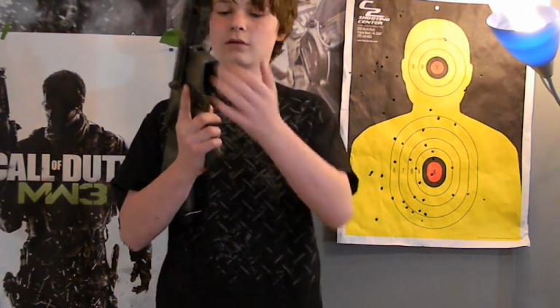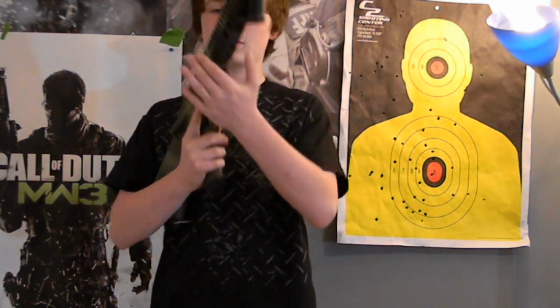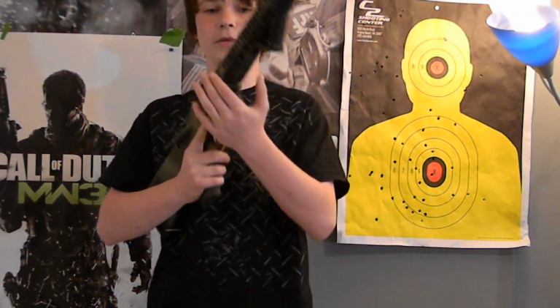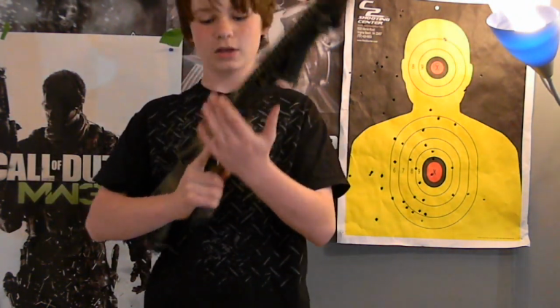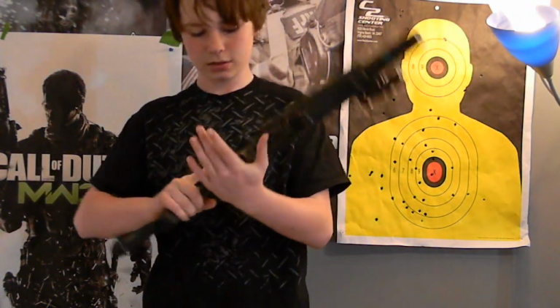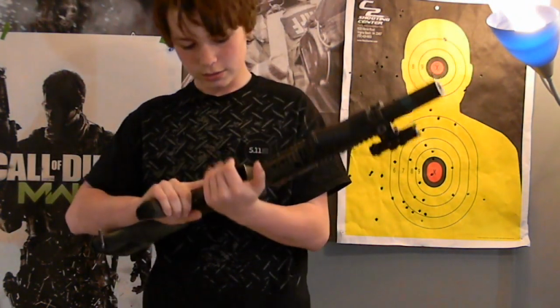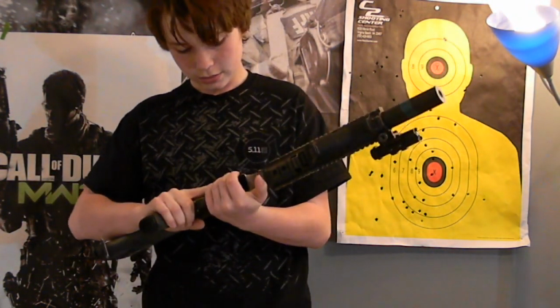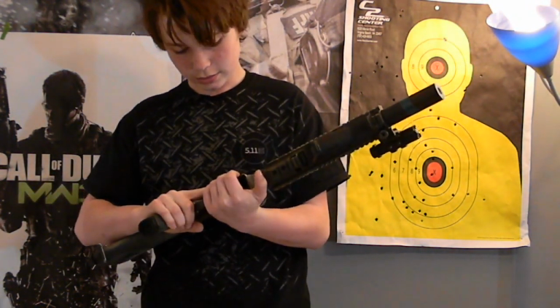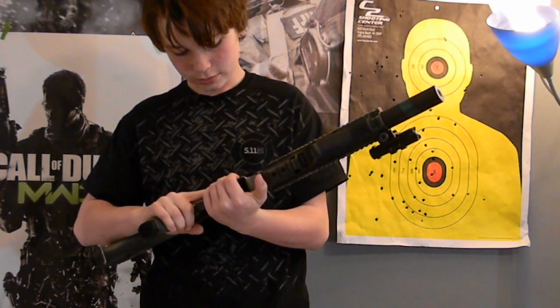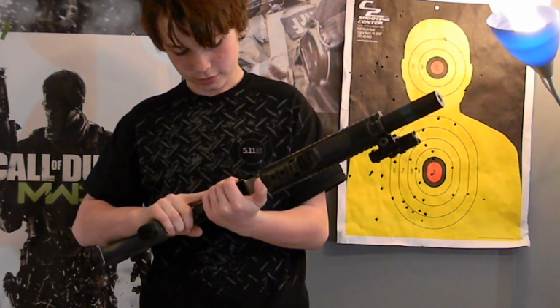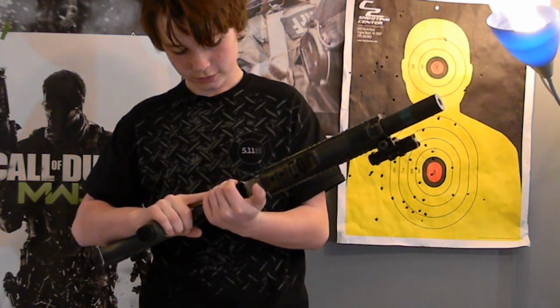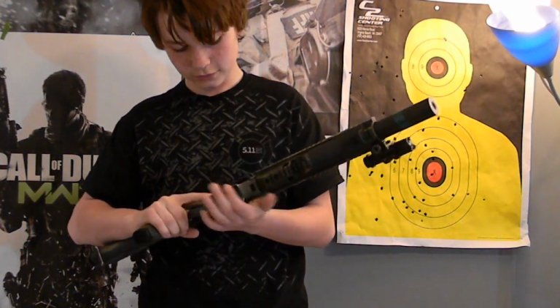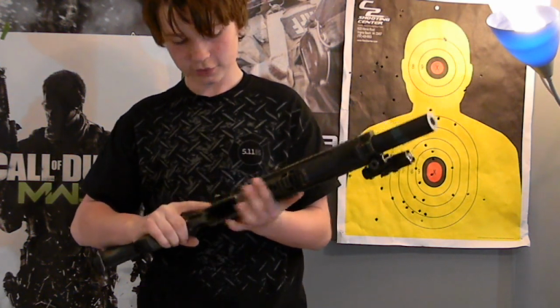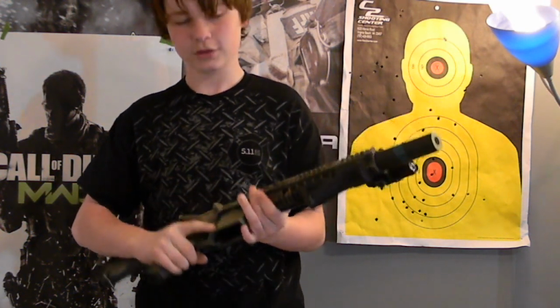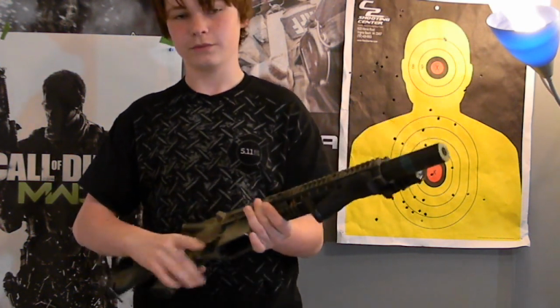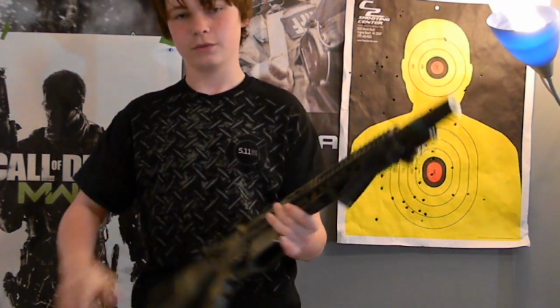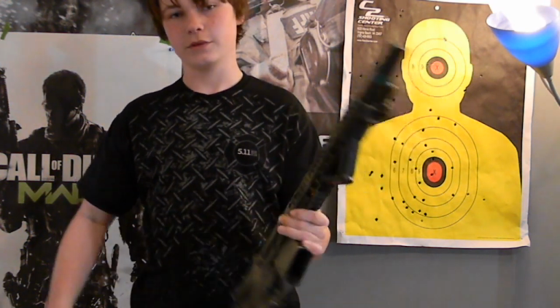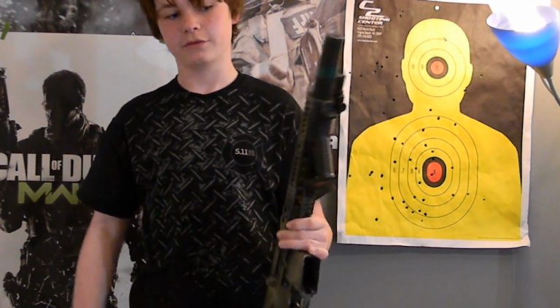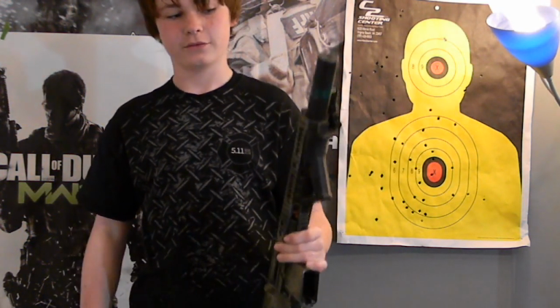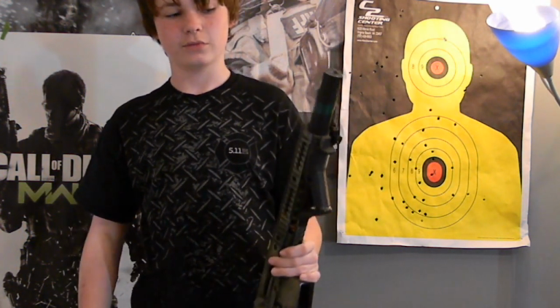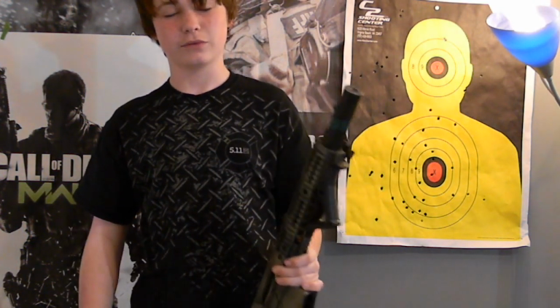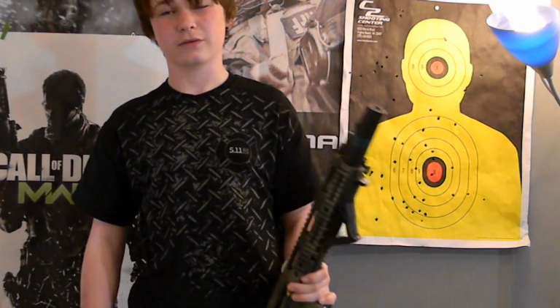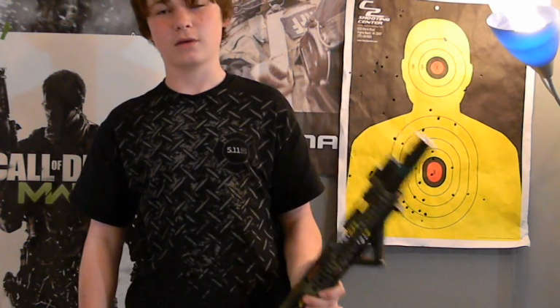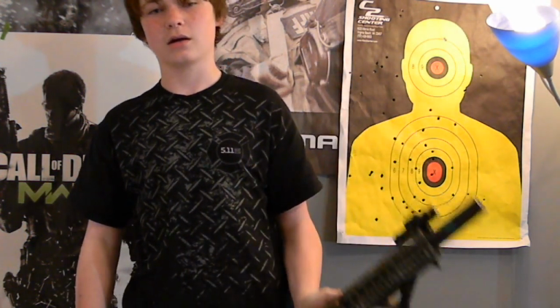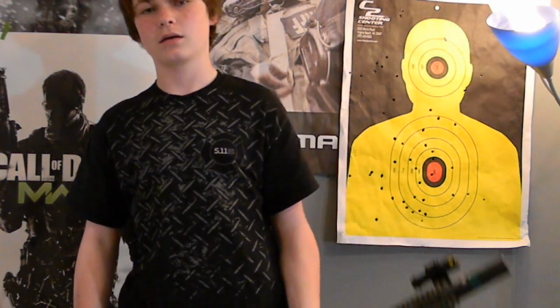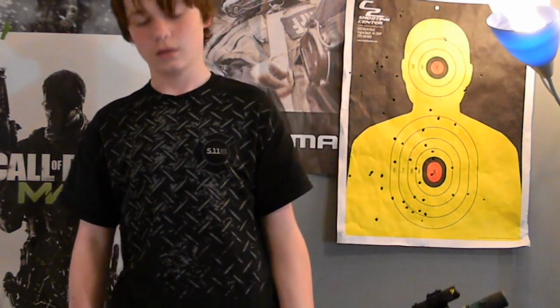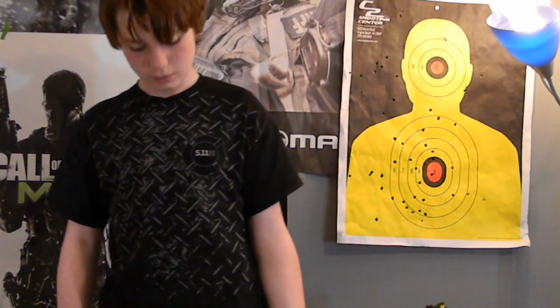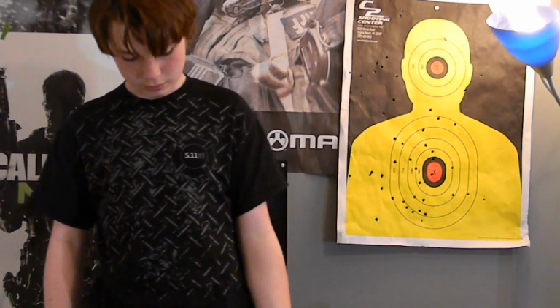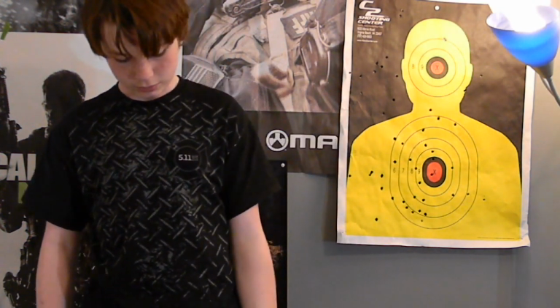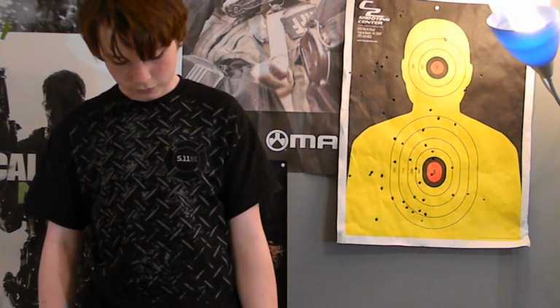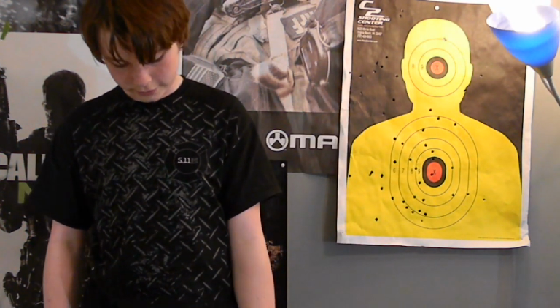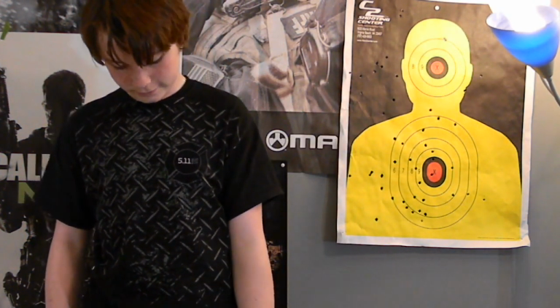It's got a metal body. If you haven't checked out the review on this when it was stock, go do that.